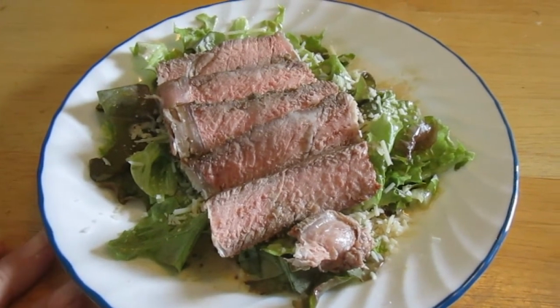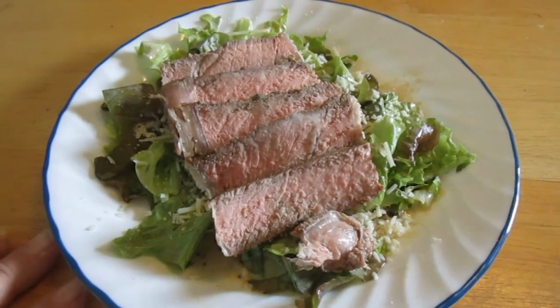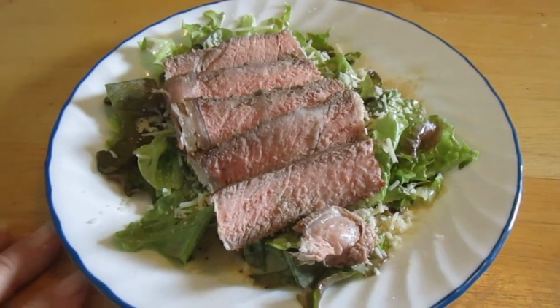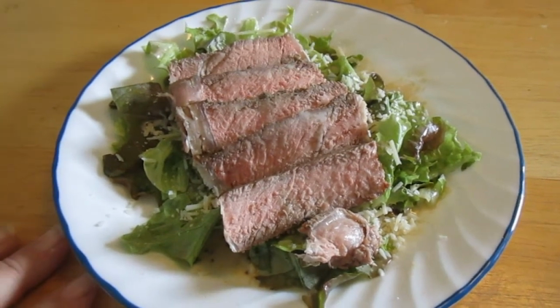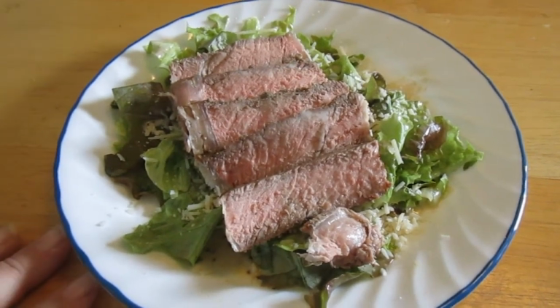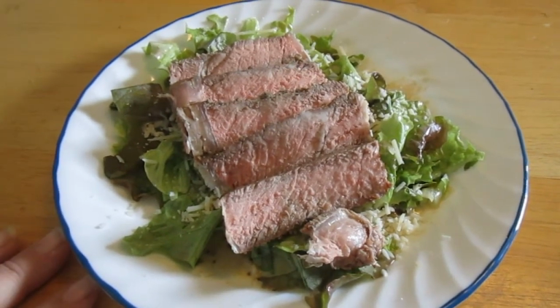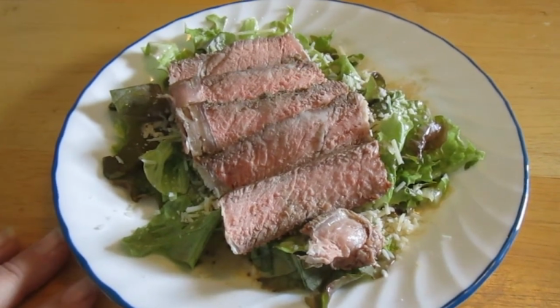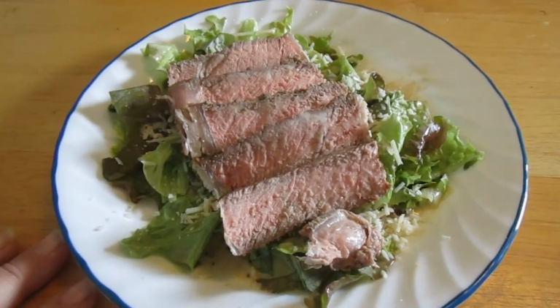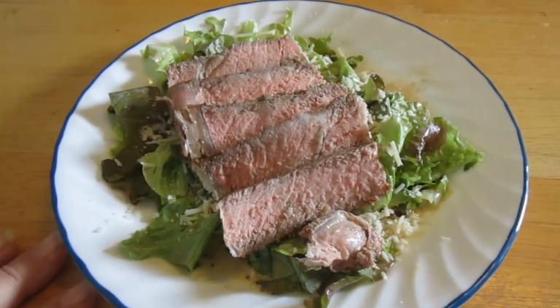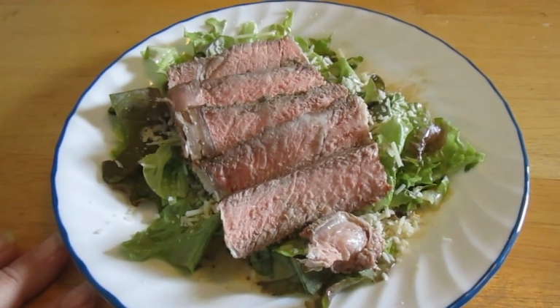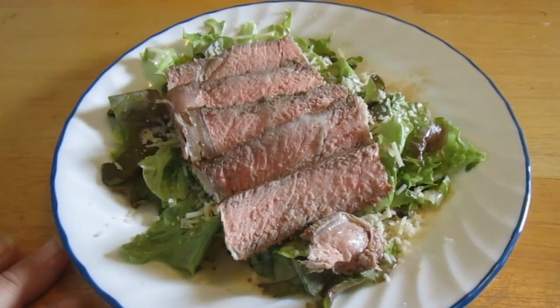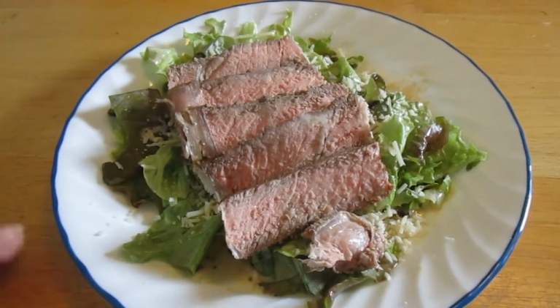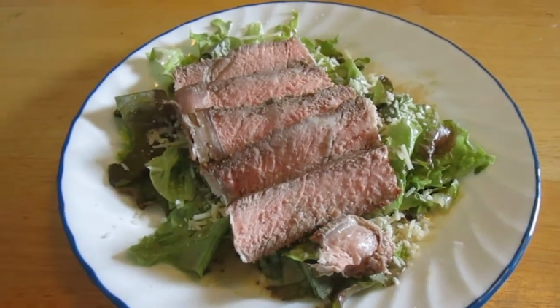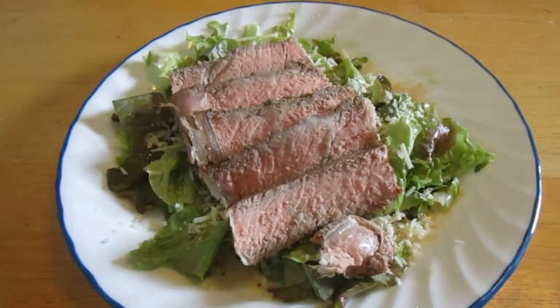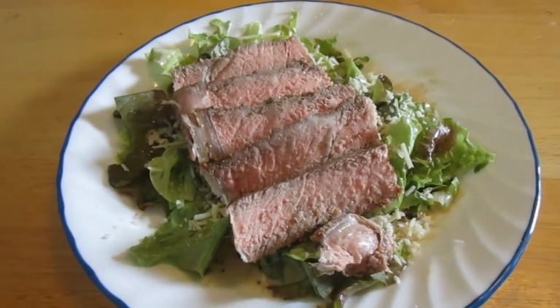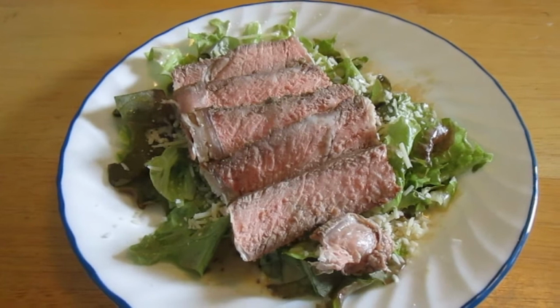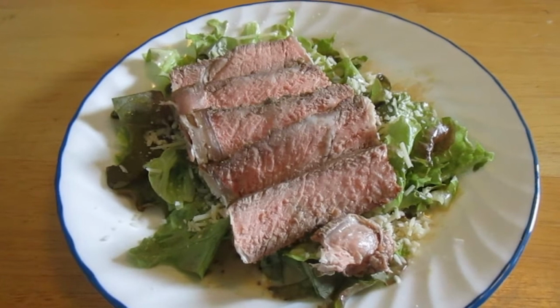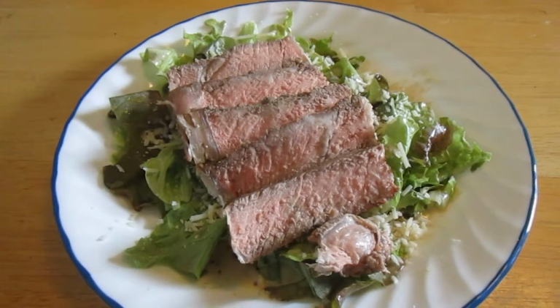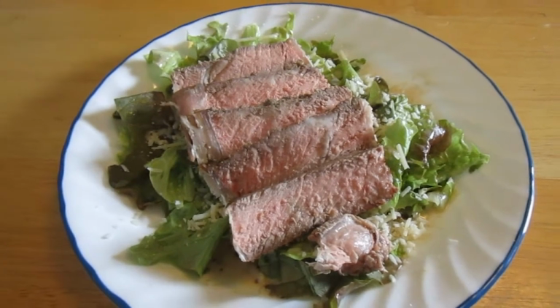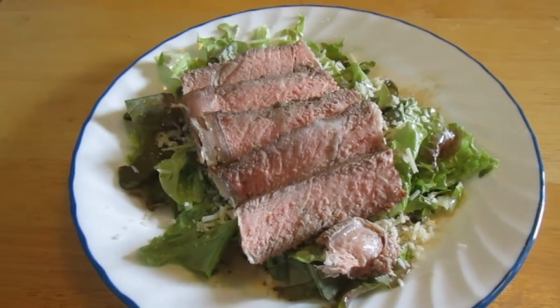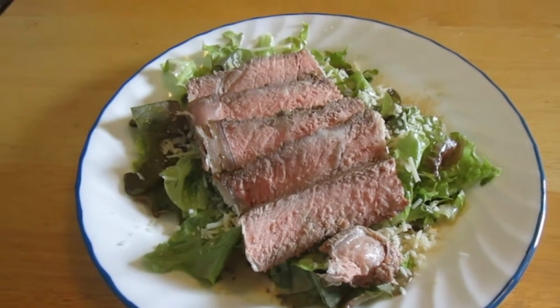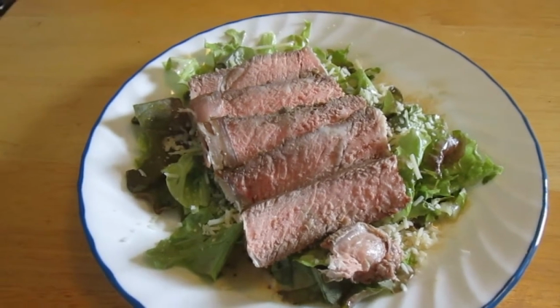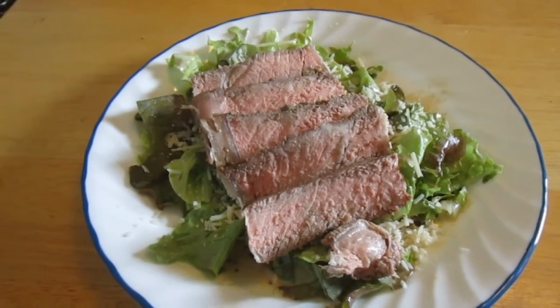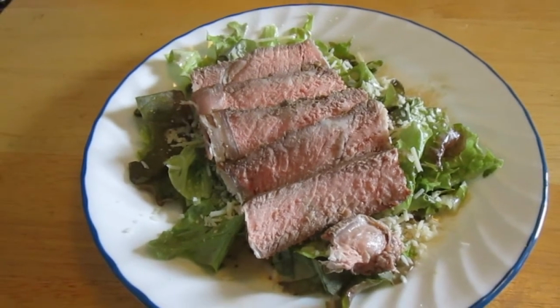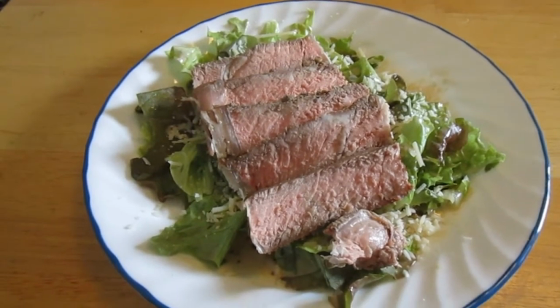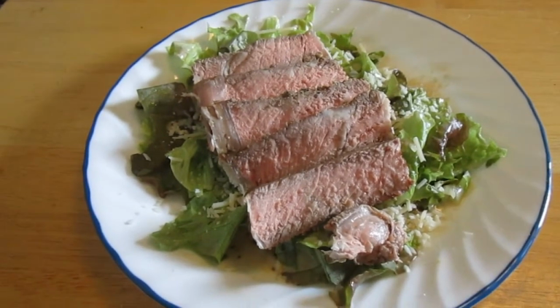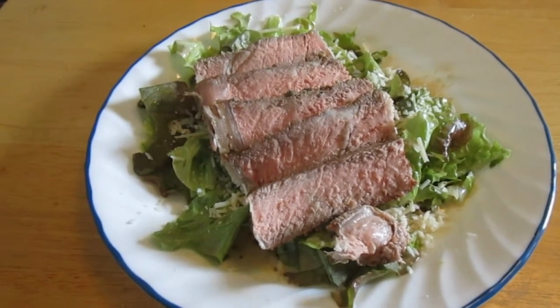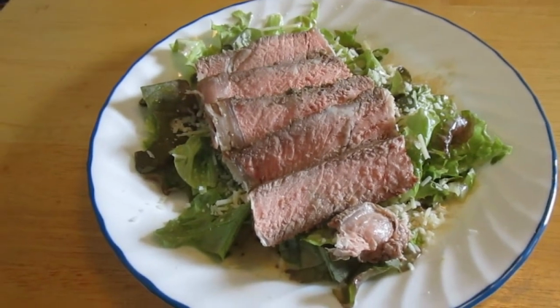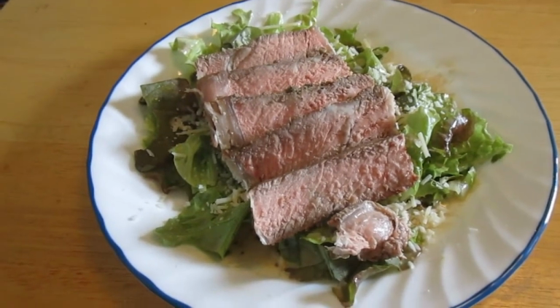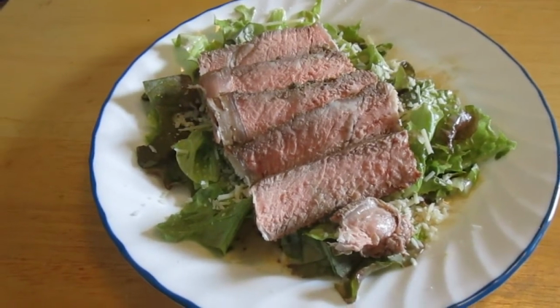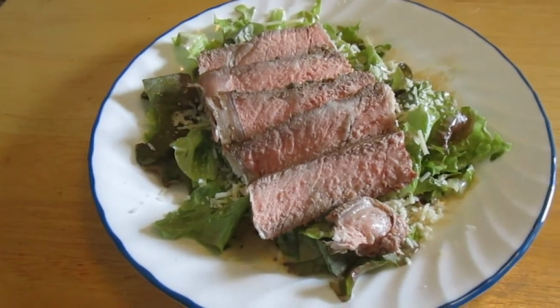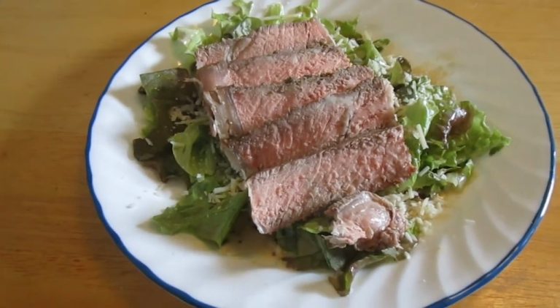Anyway, it's lovely and I'm really looking forward to it. And there's enough for another one tomorrow.